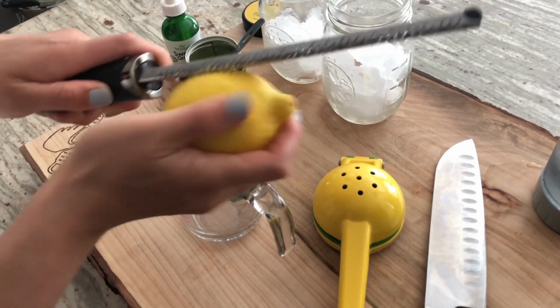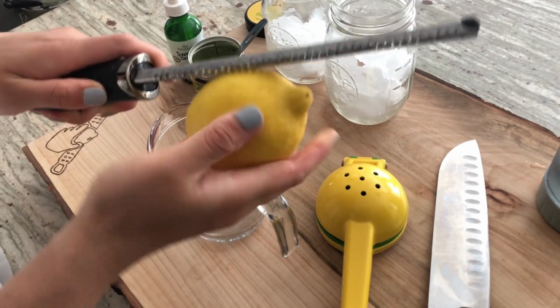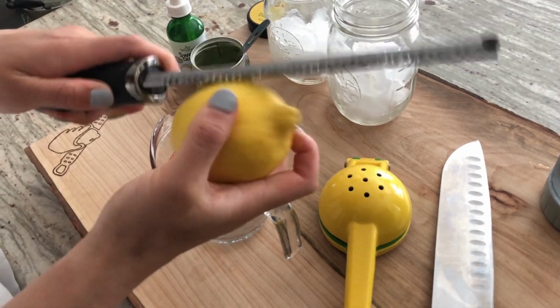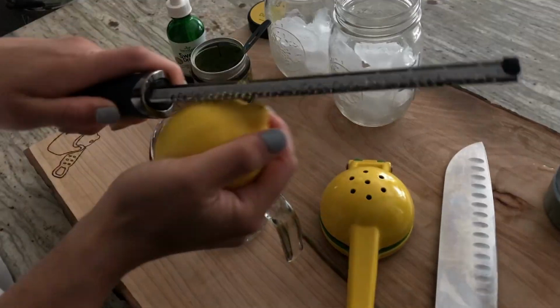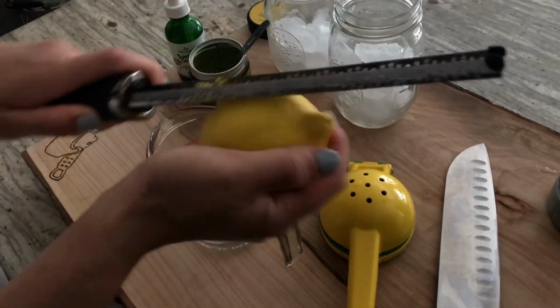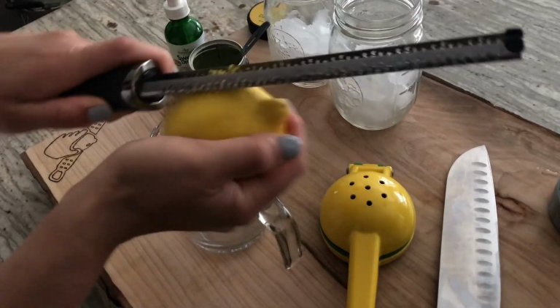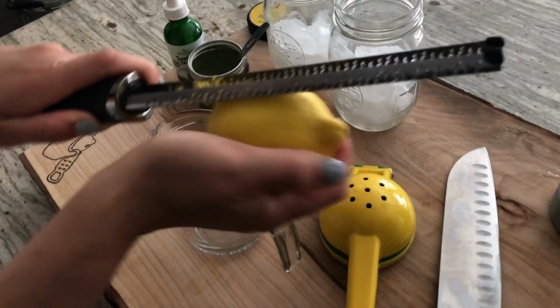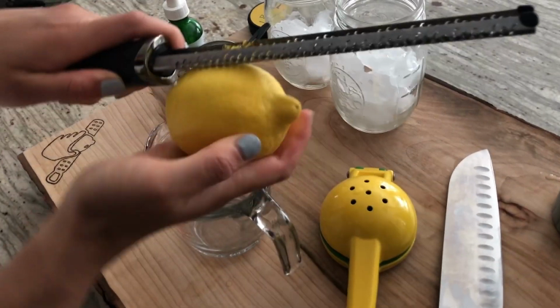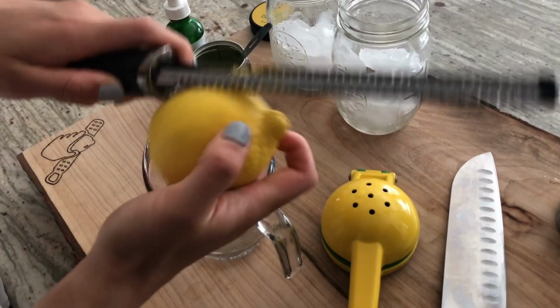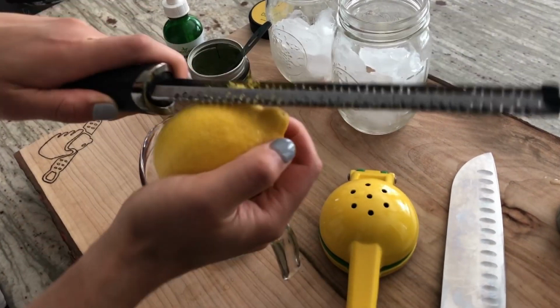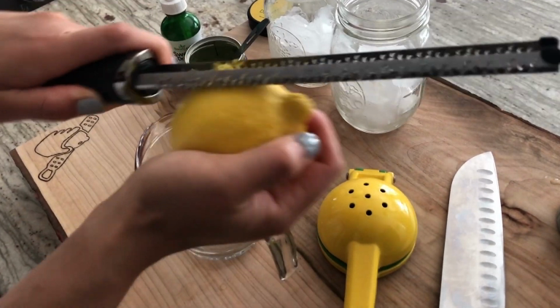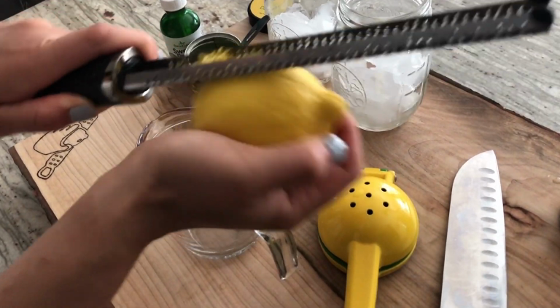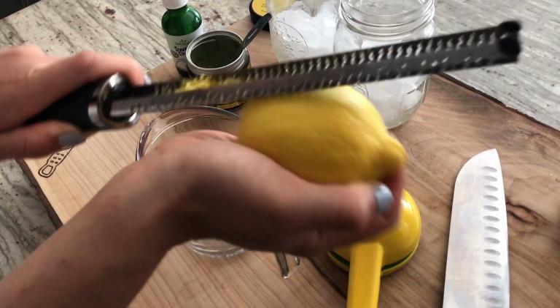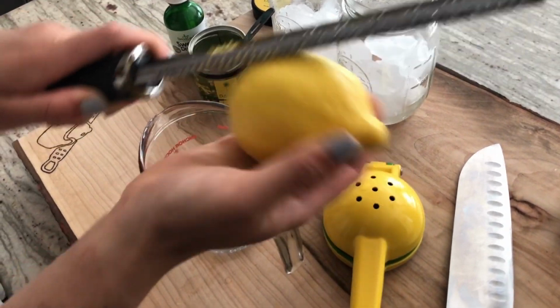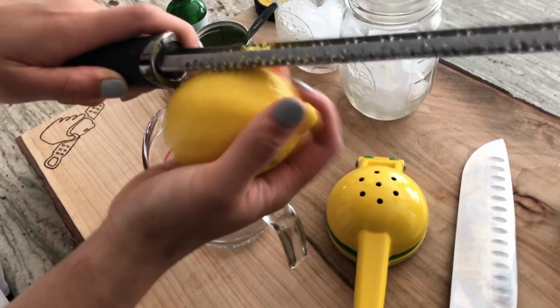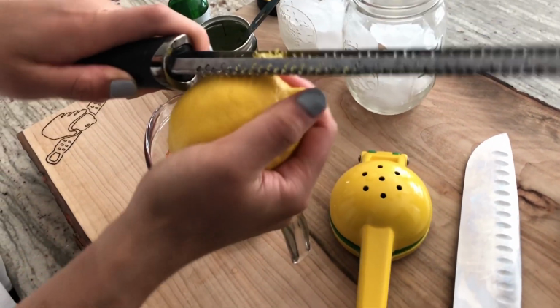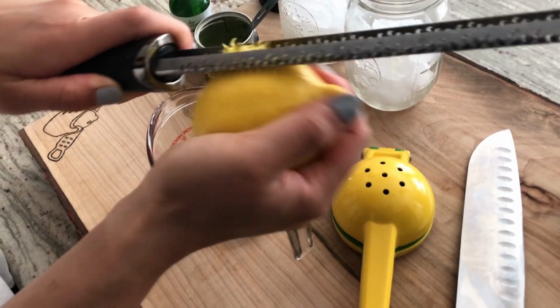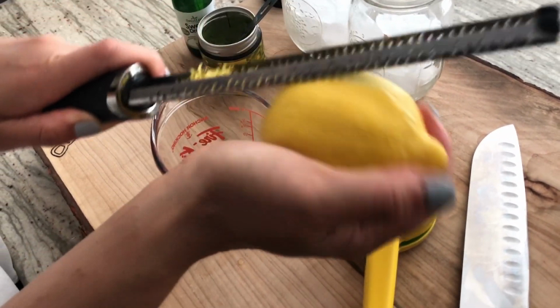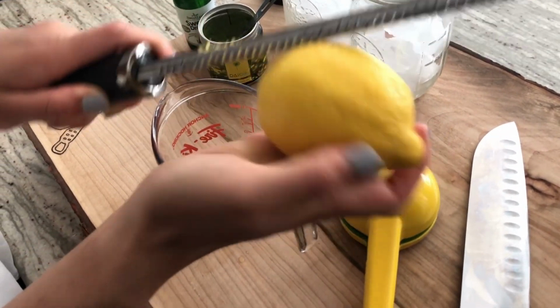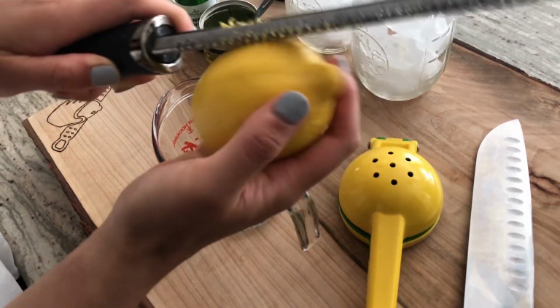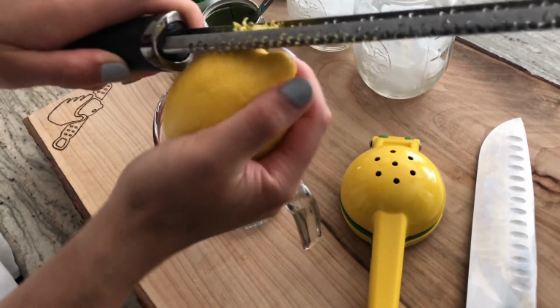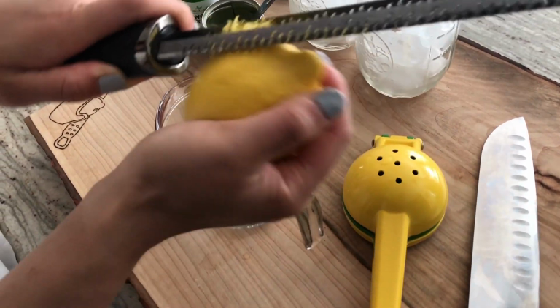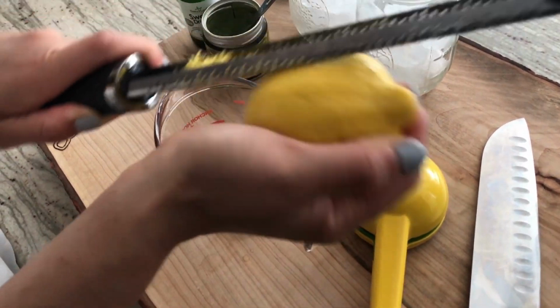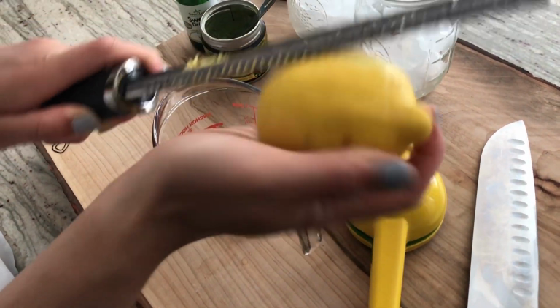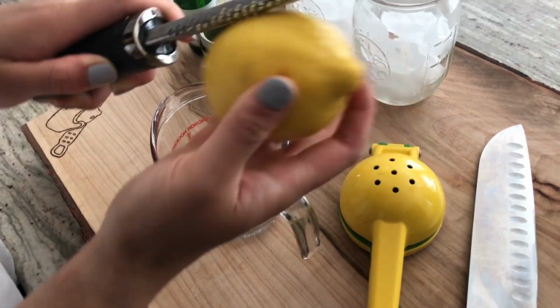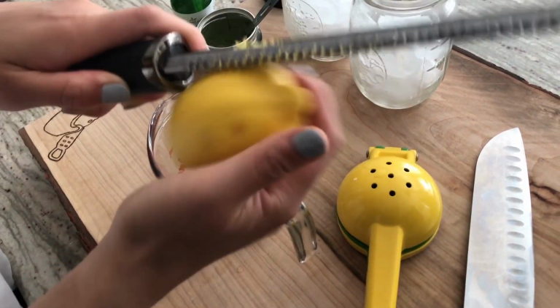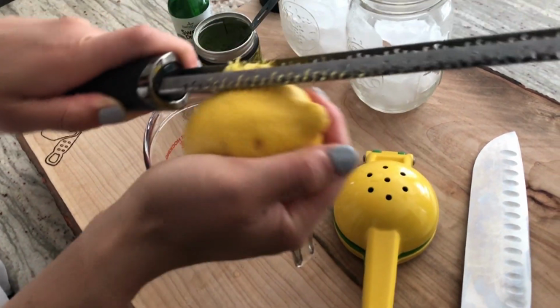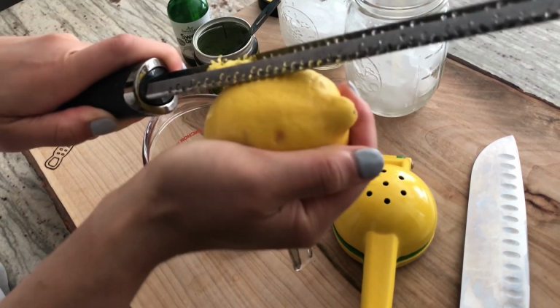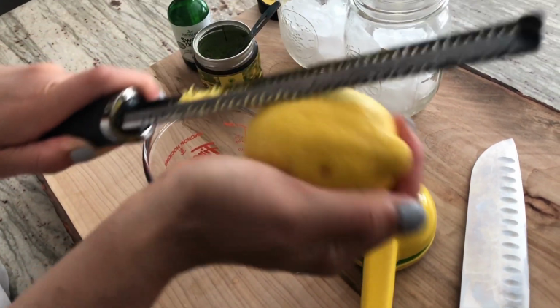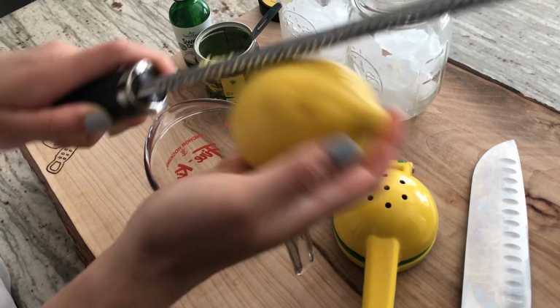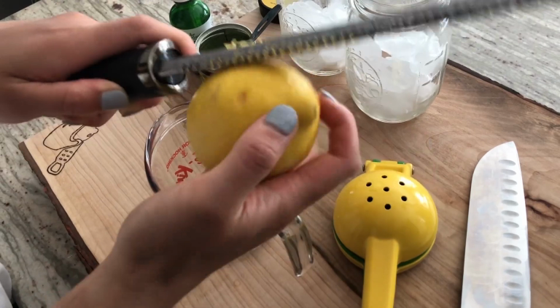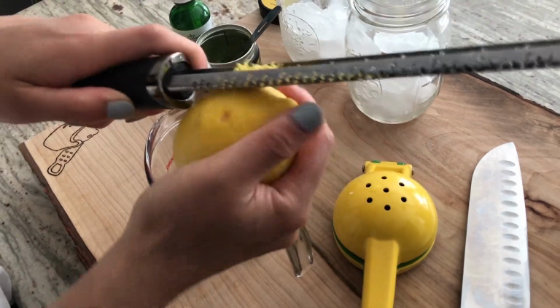The first step is we're going to zest the entire lemon — just the outside rind. Don't go too deep, otherwise you'll get the bitter pith.